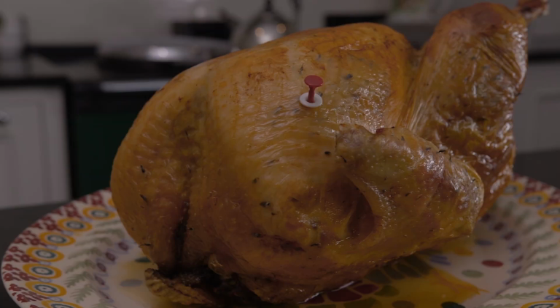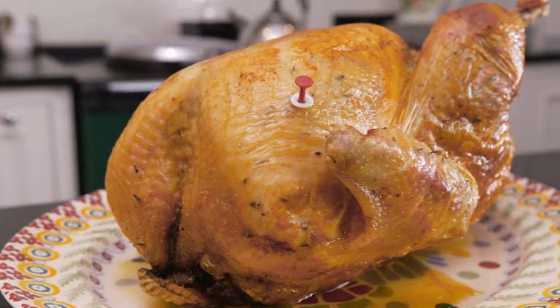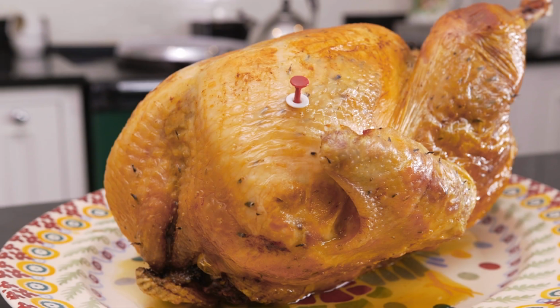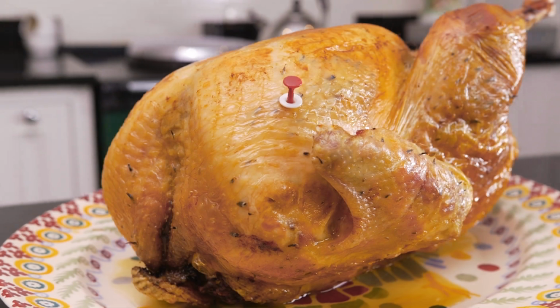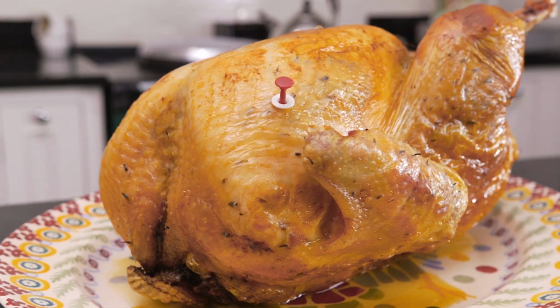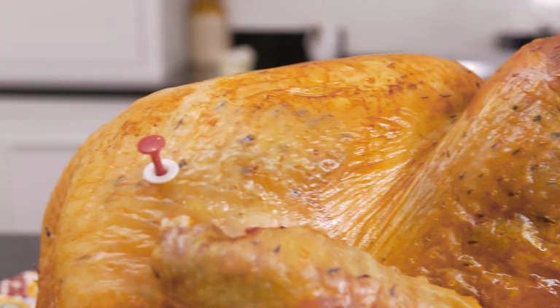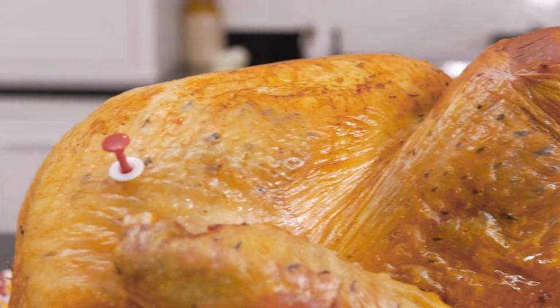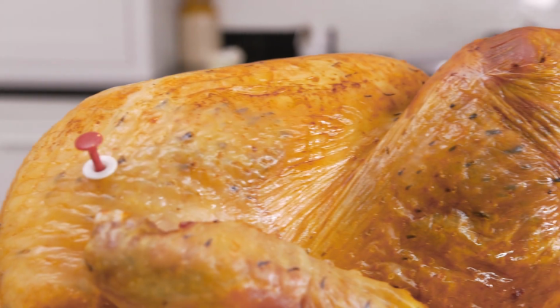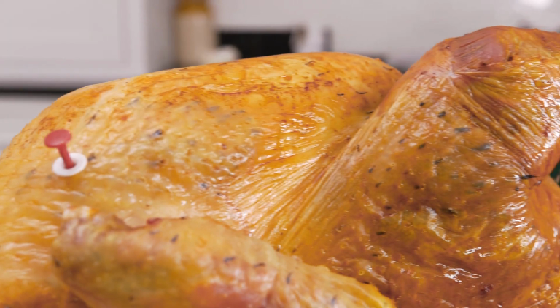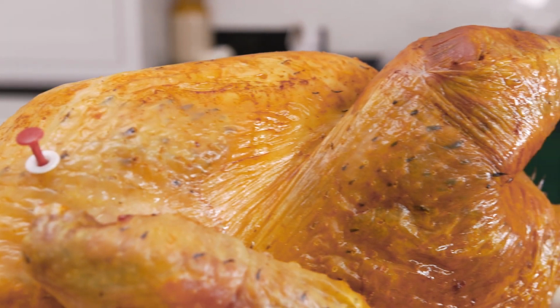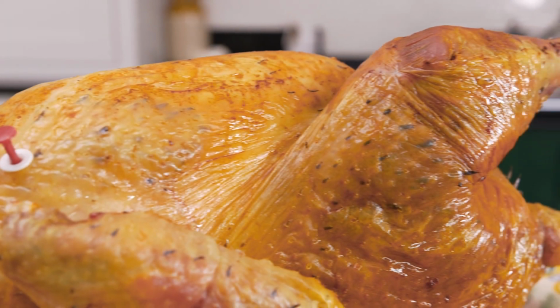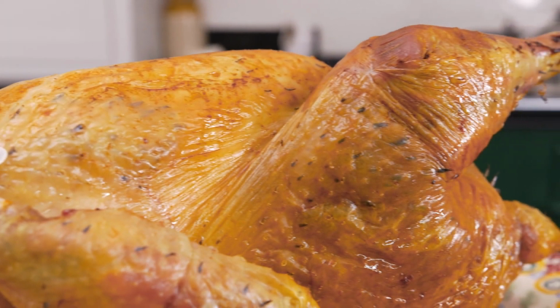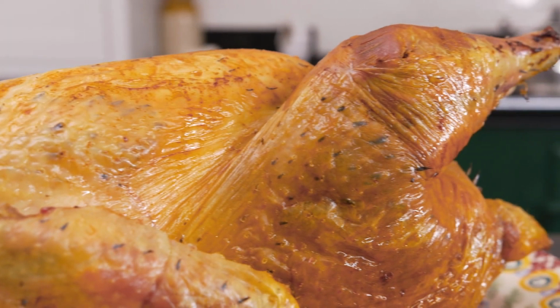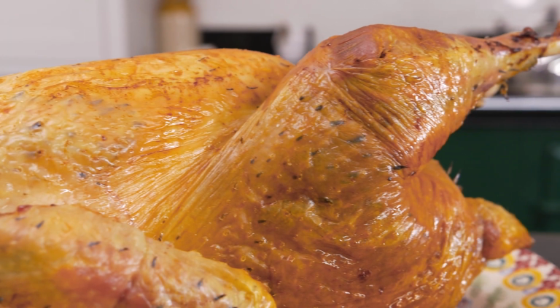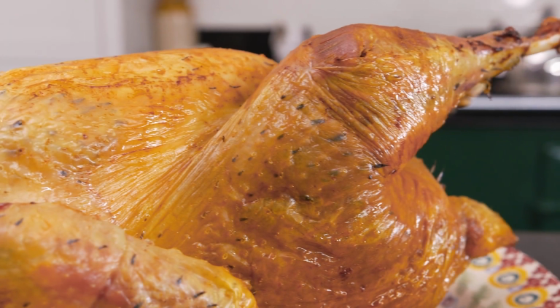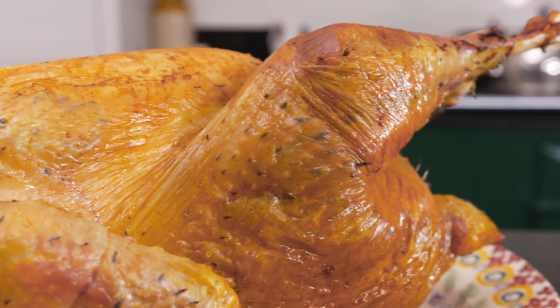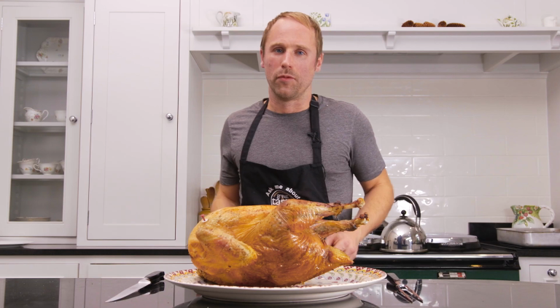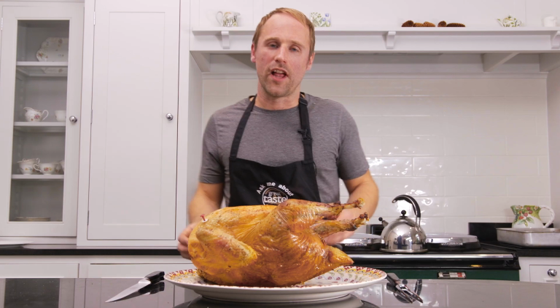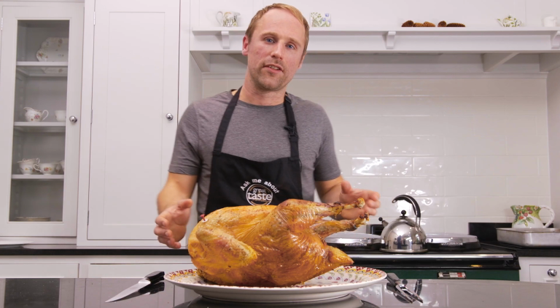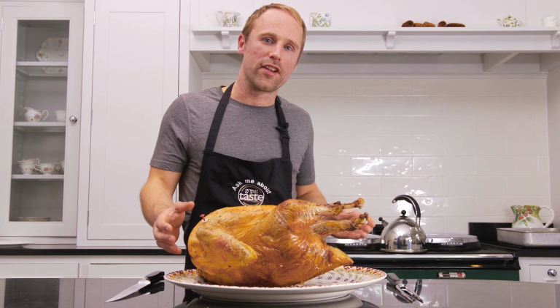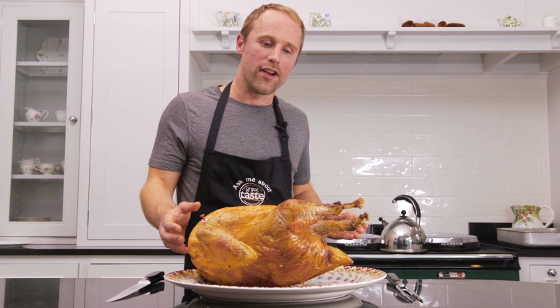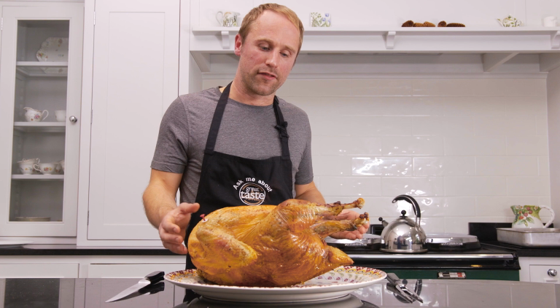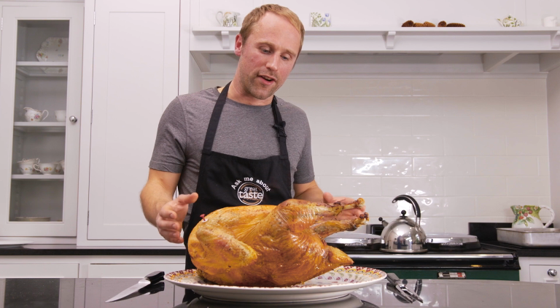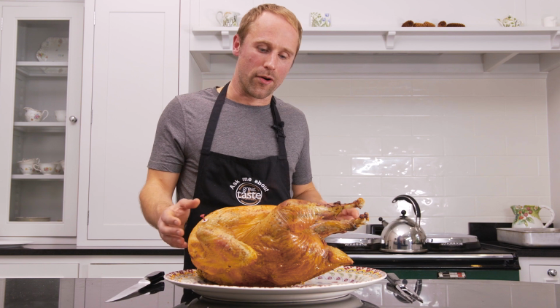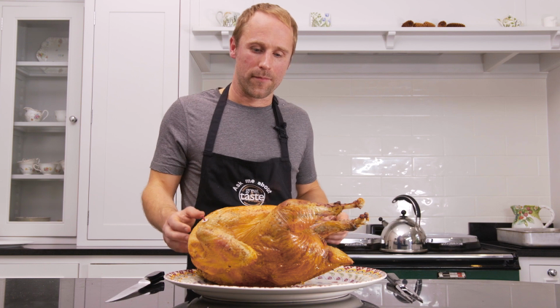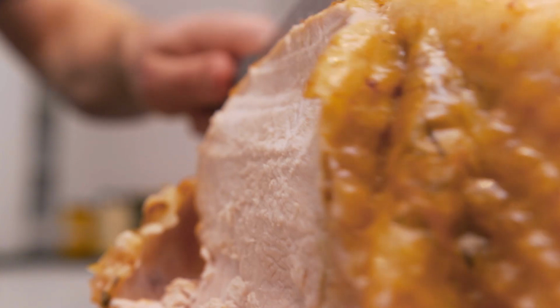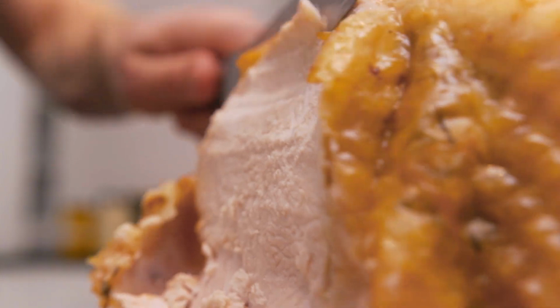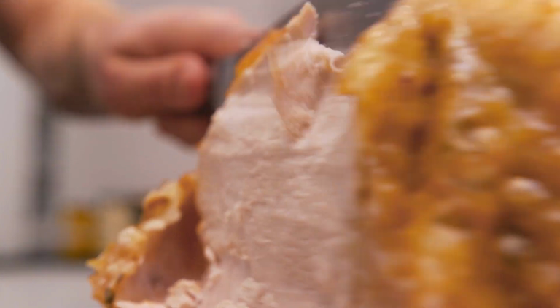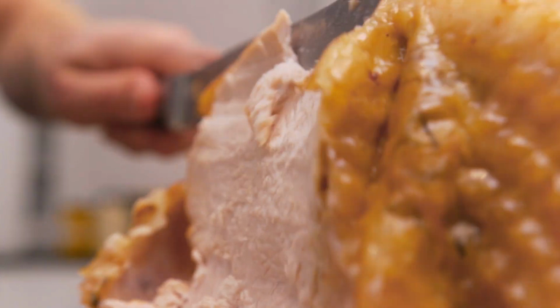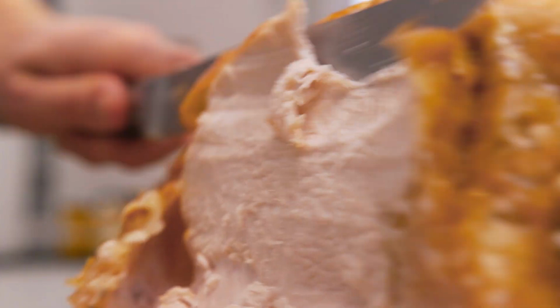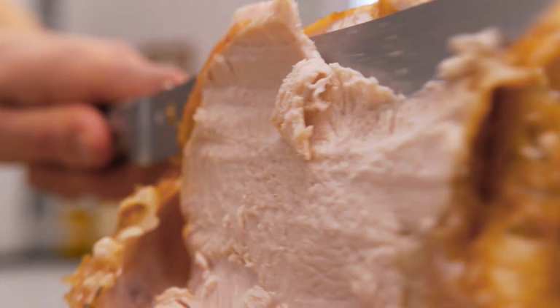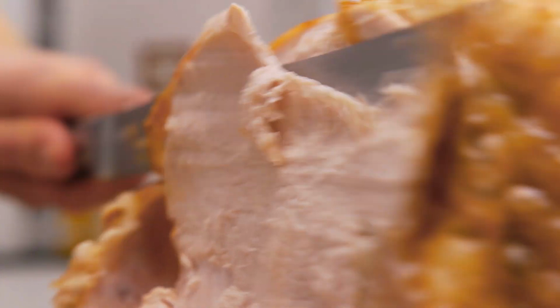When the thermometer pops up, it's good to go. So we've let the turkey rest for an hour — now it's time to carve it.